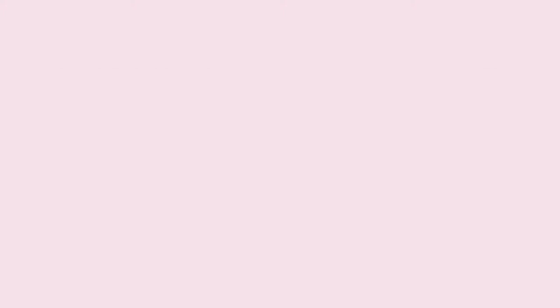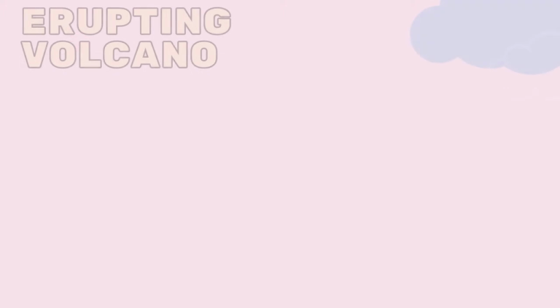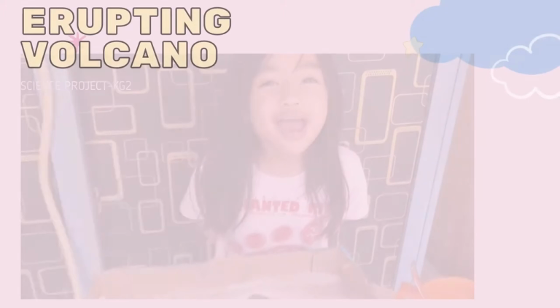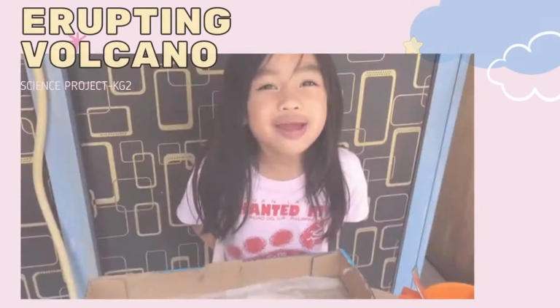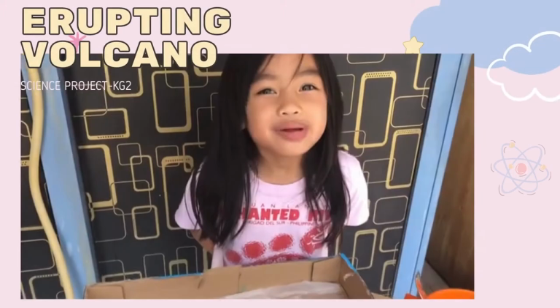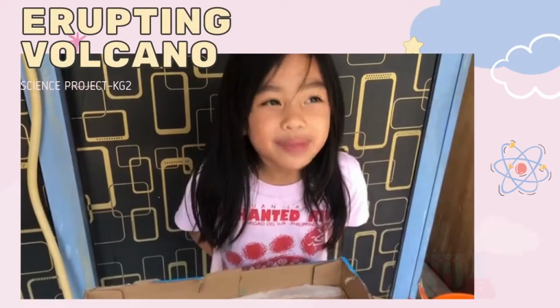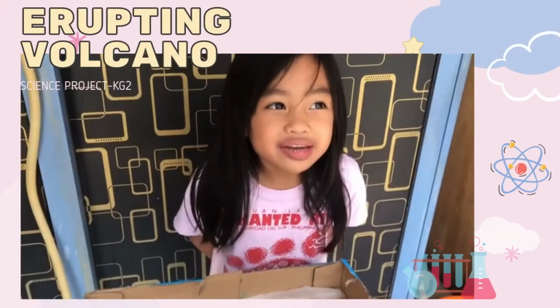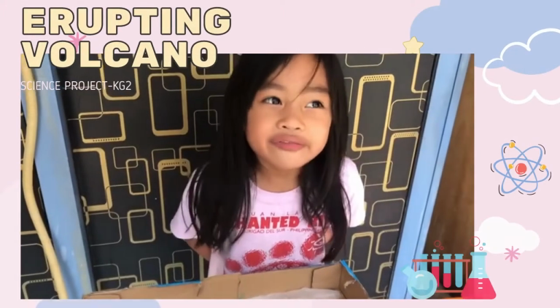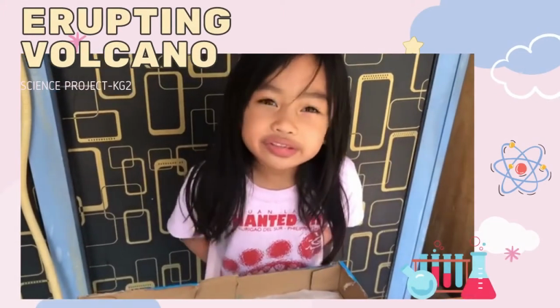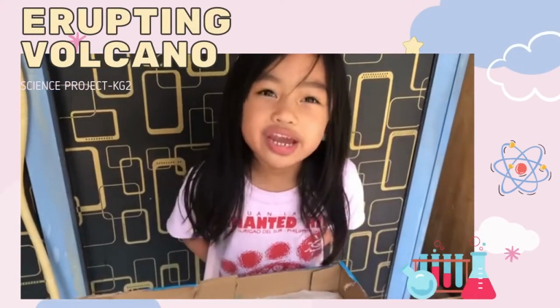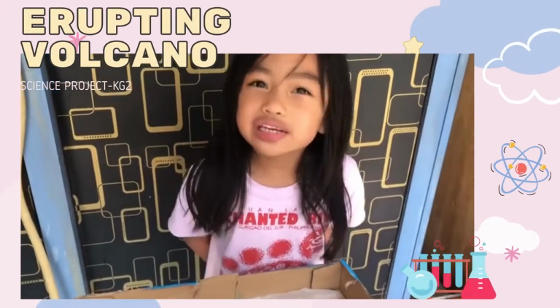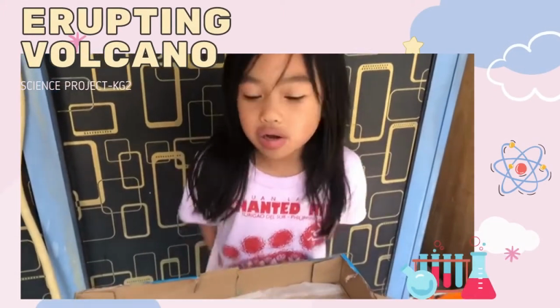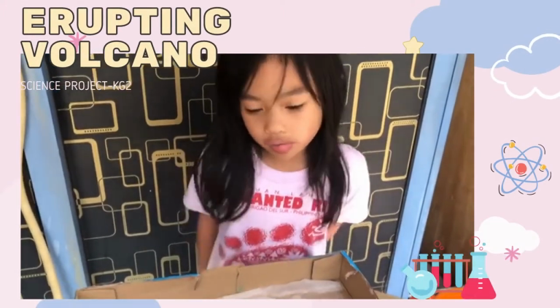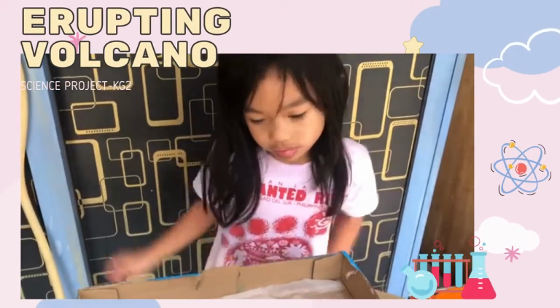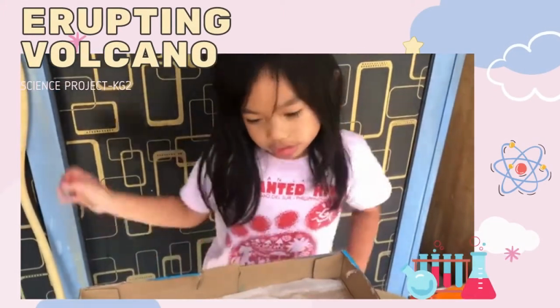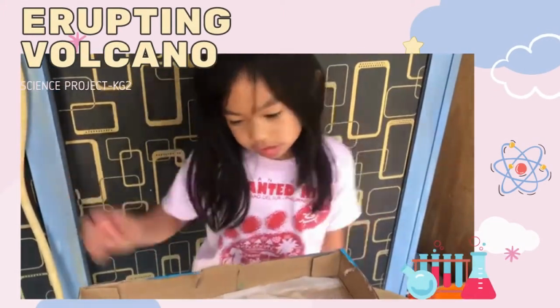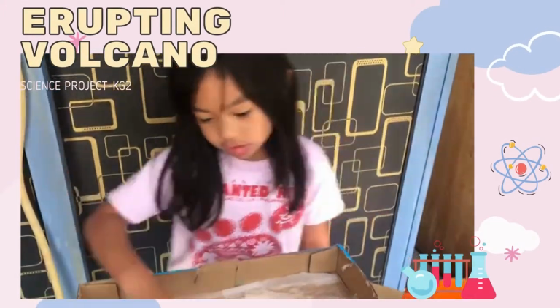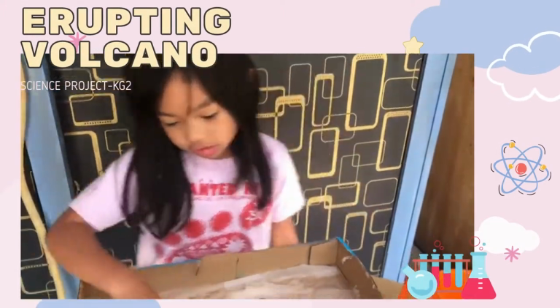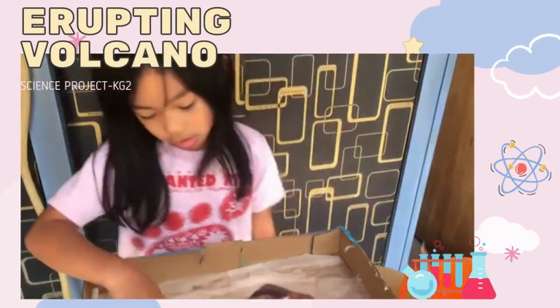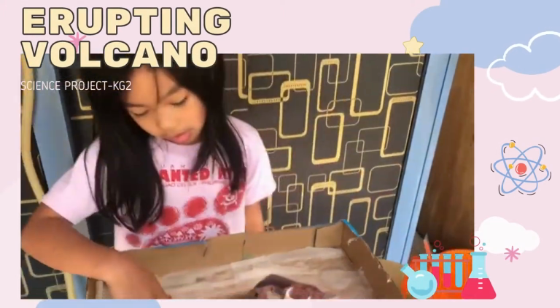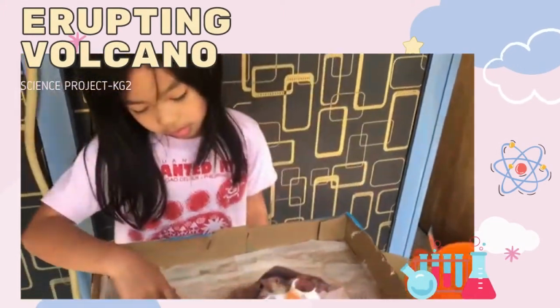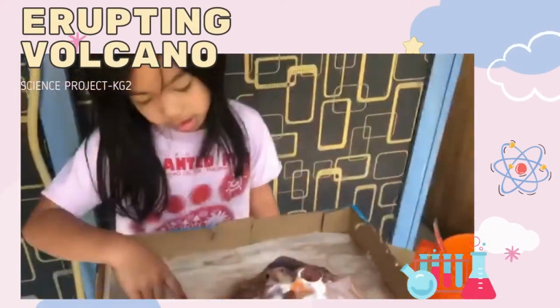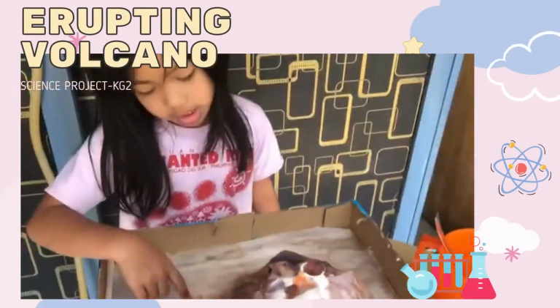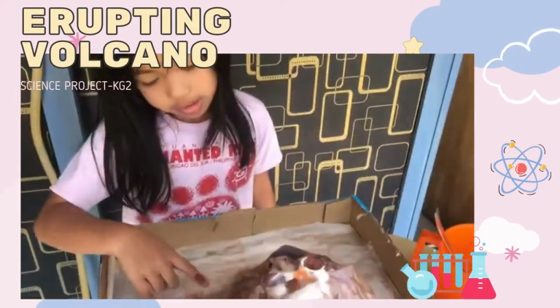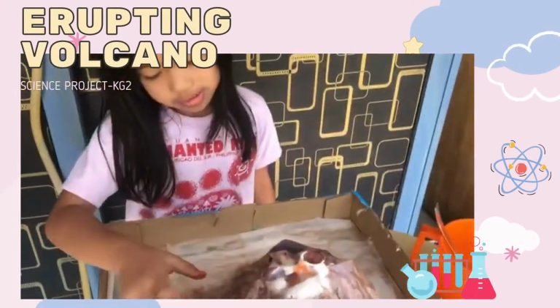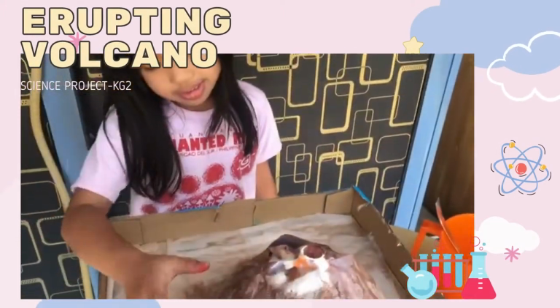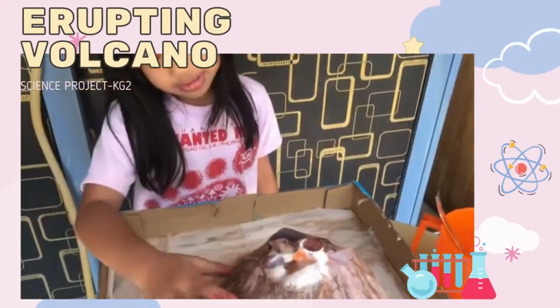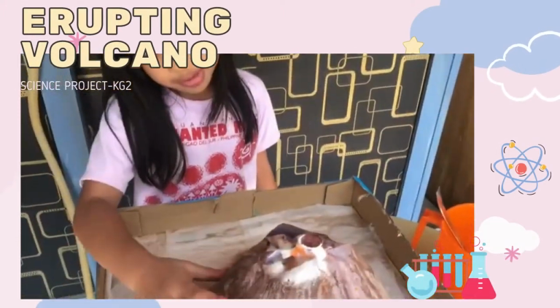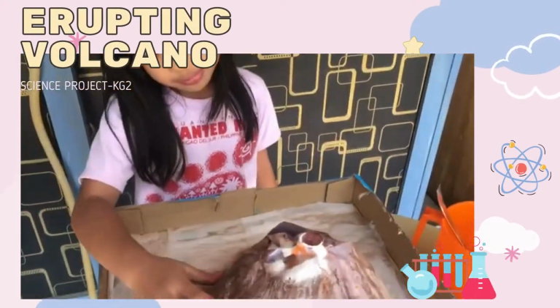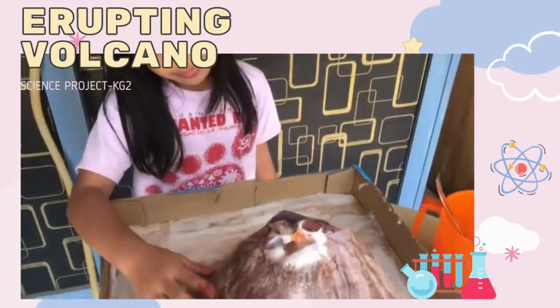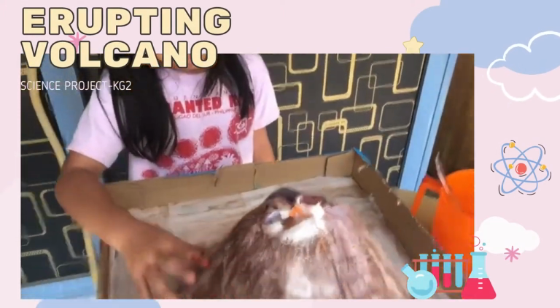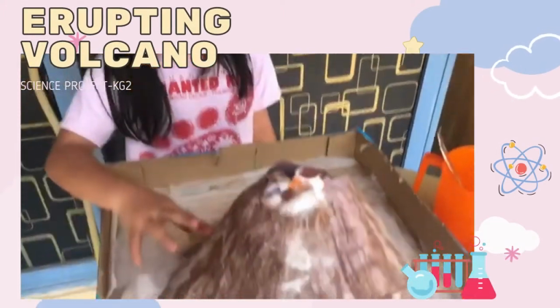Today, we made a volcano. So, this is what we make.